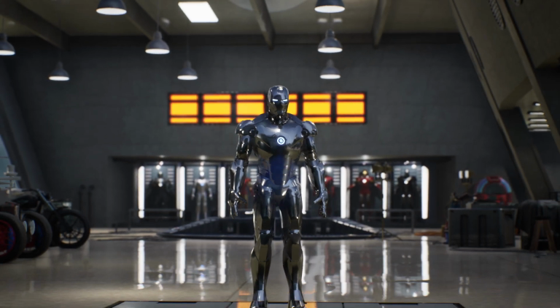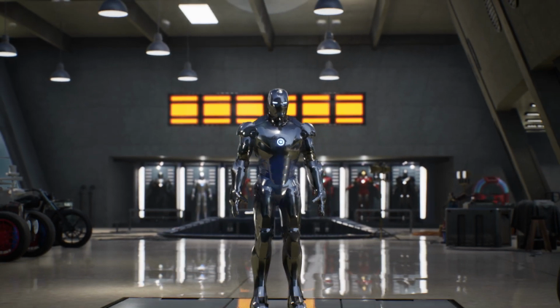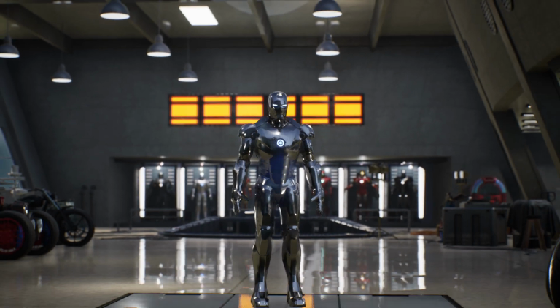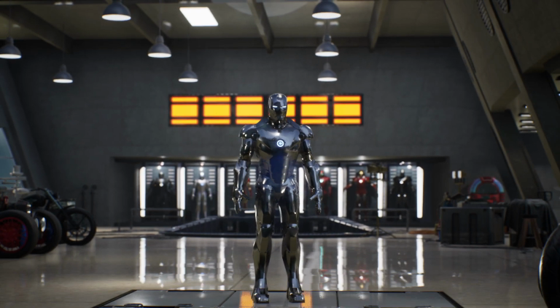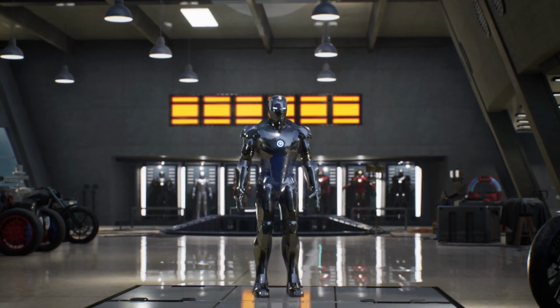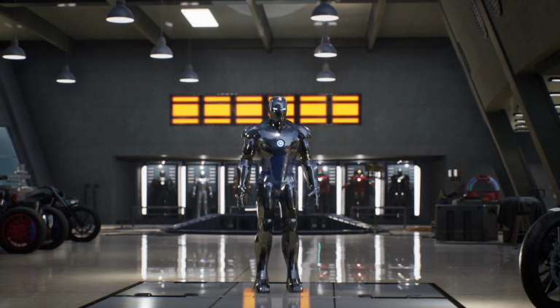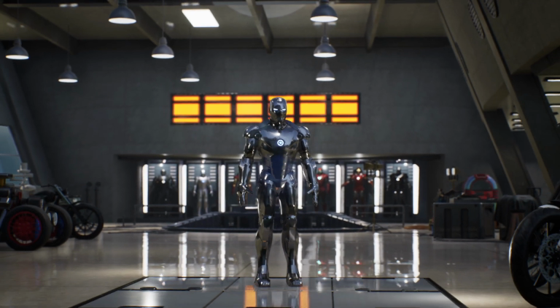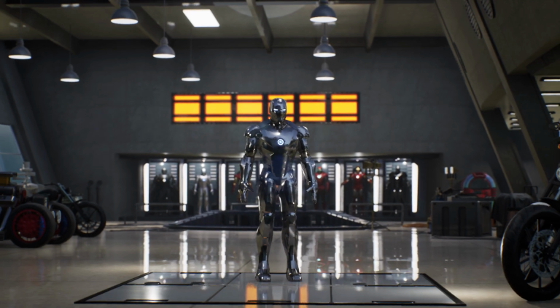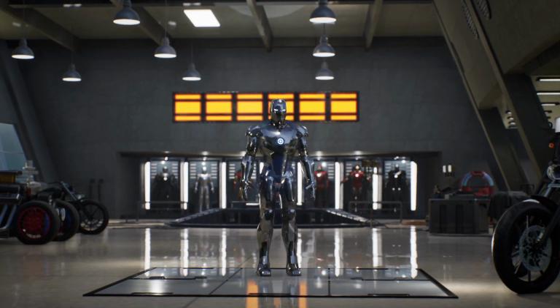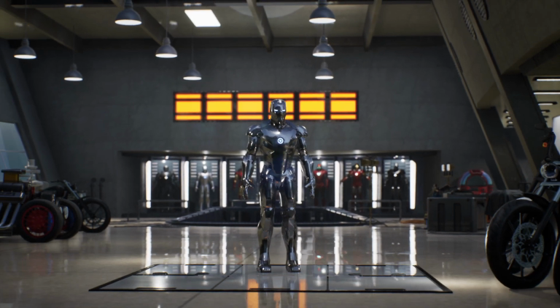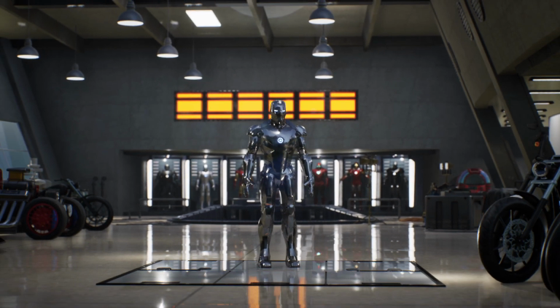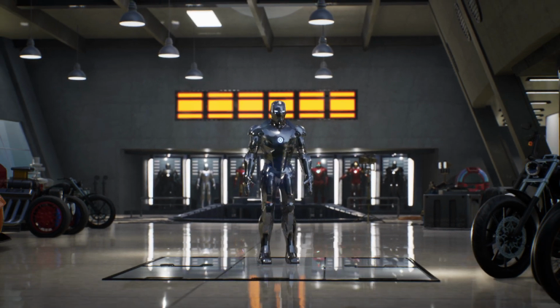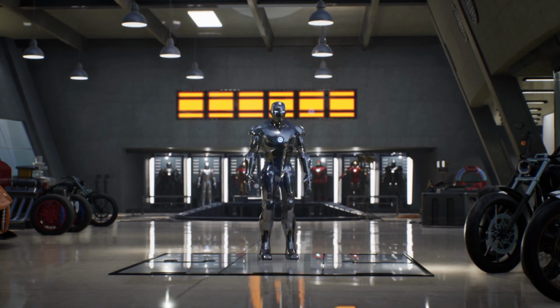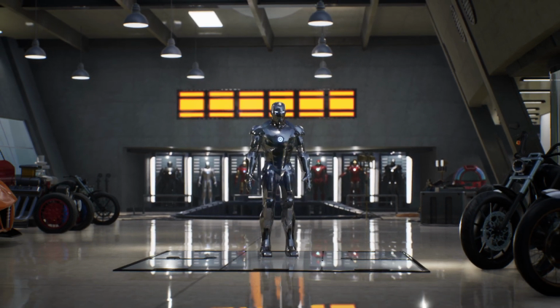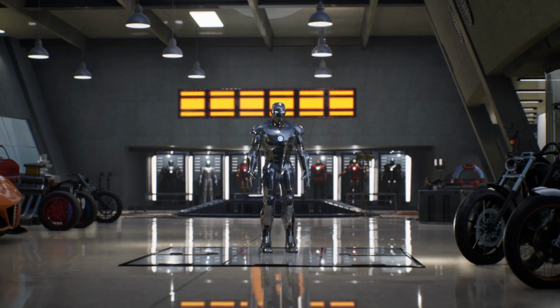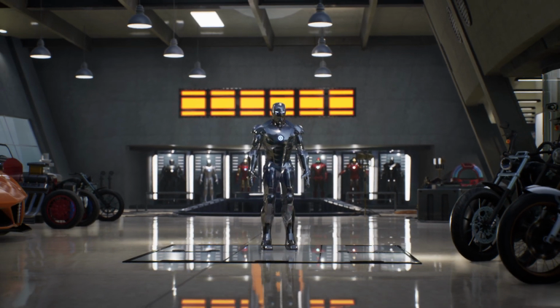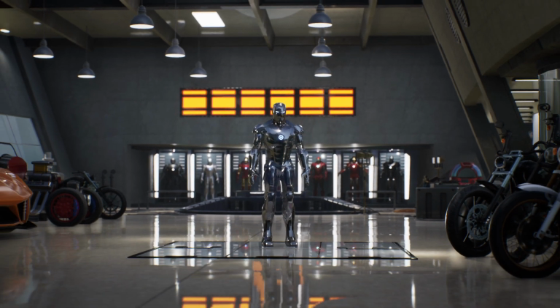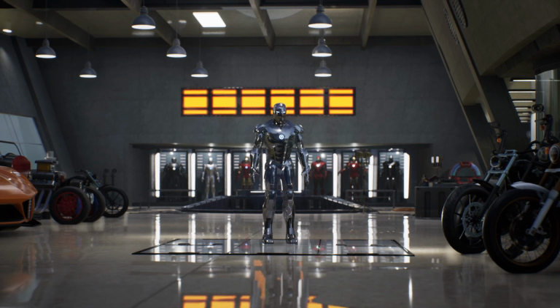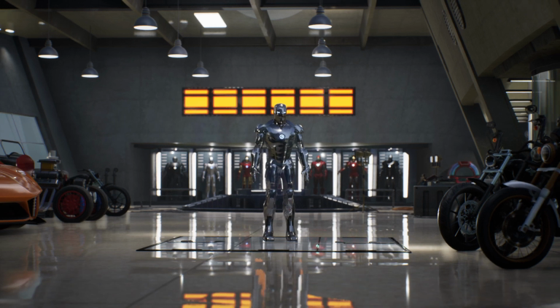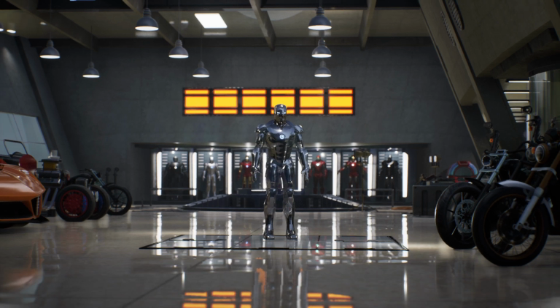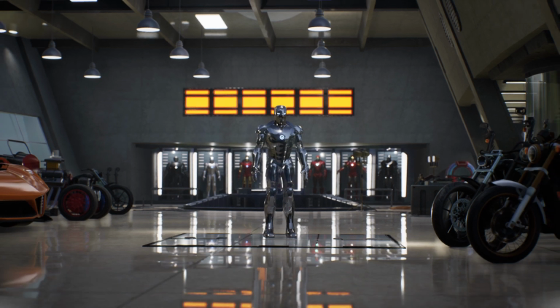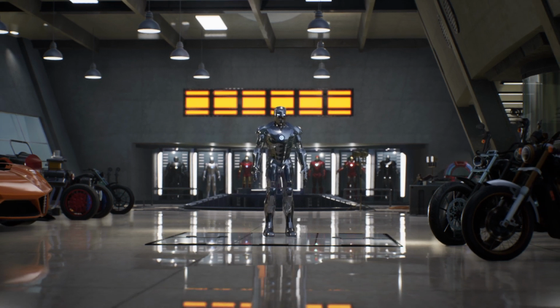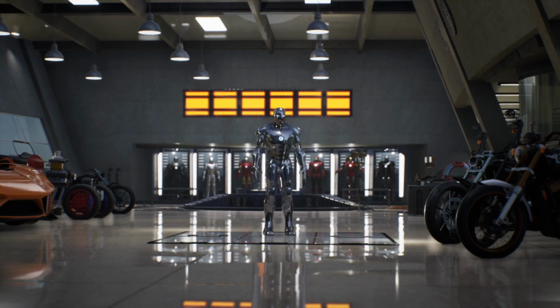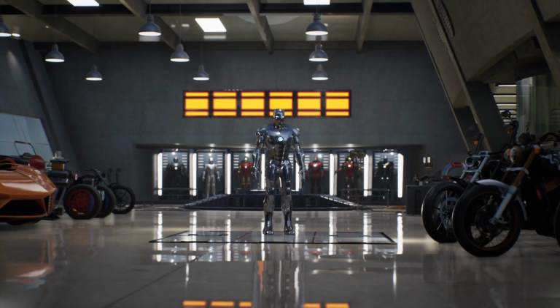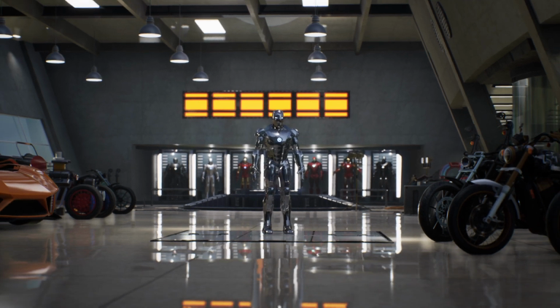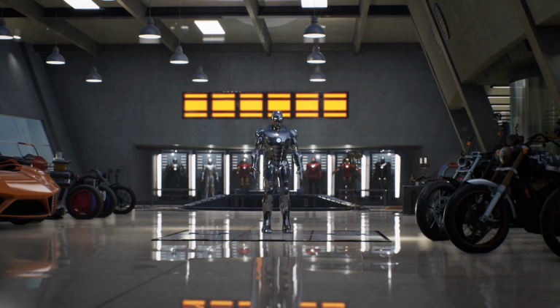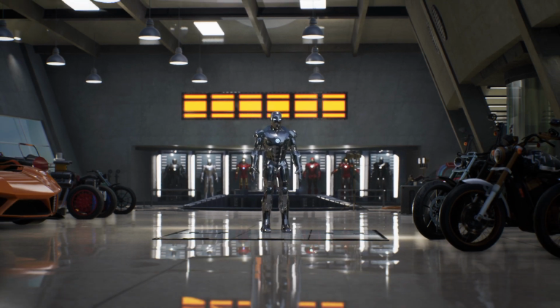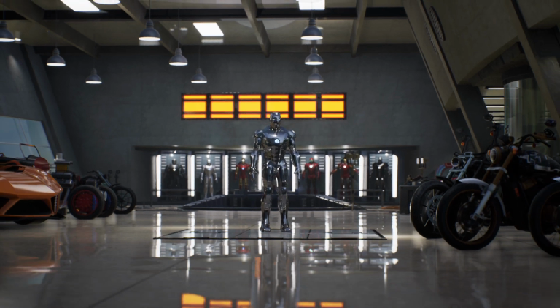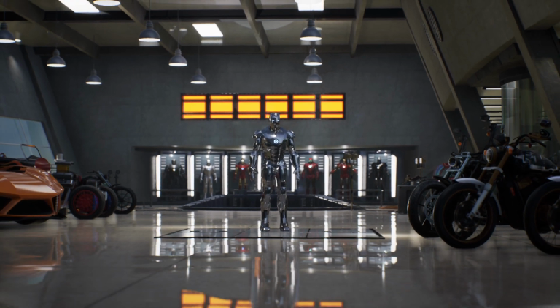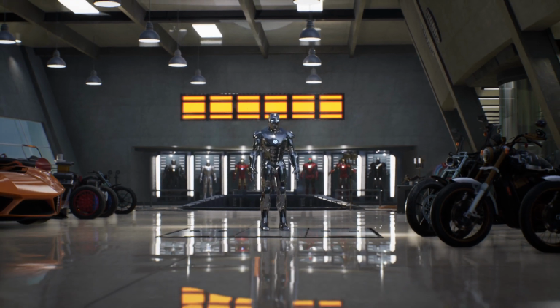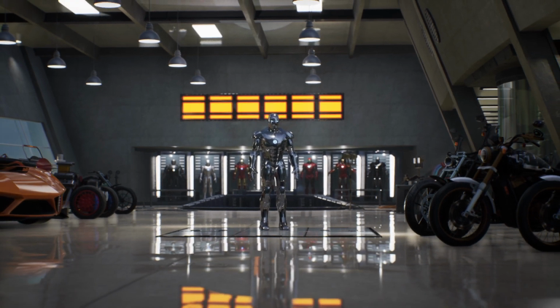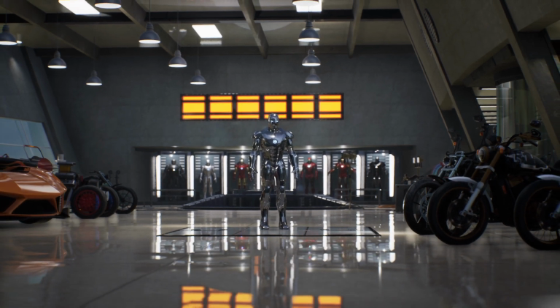In the movie, the Mark II armor is briefly seen as a prototype that is improved and developed to become the Mark III.